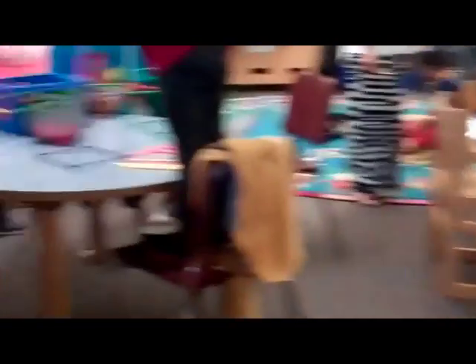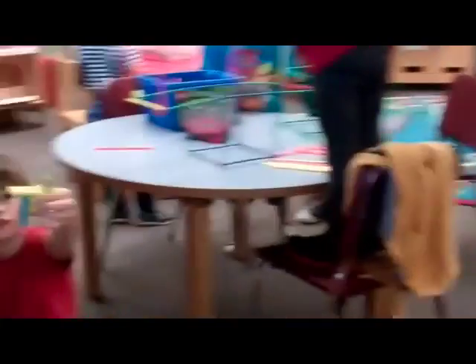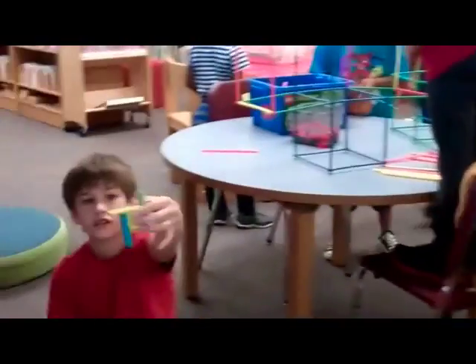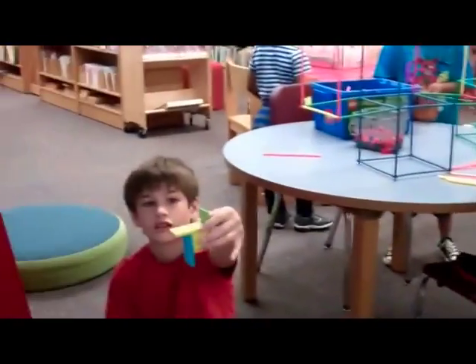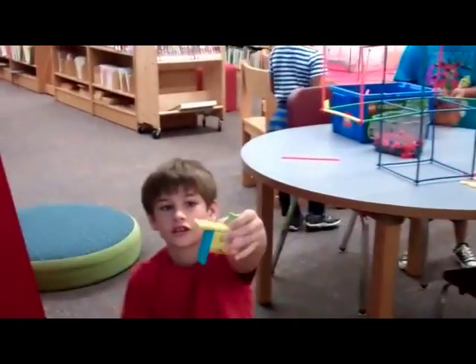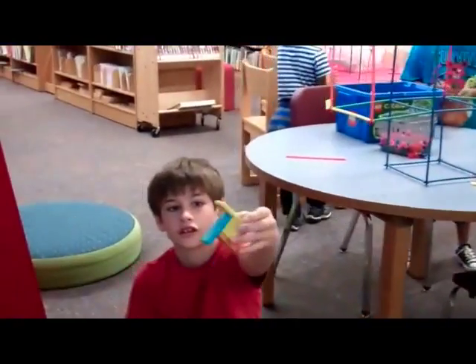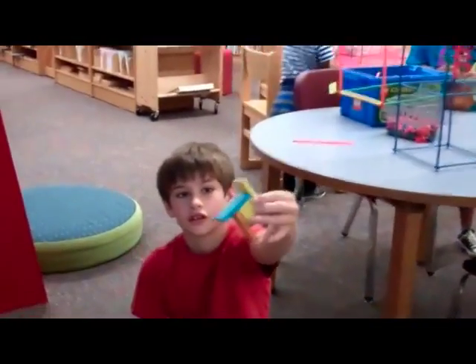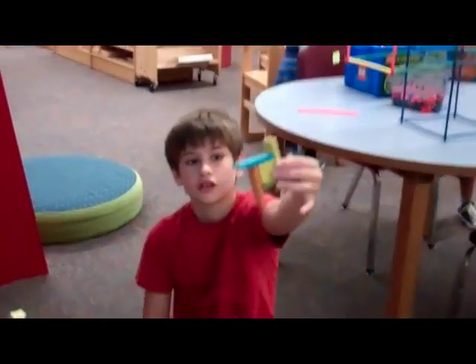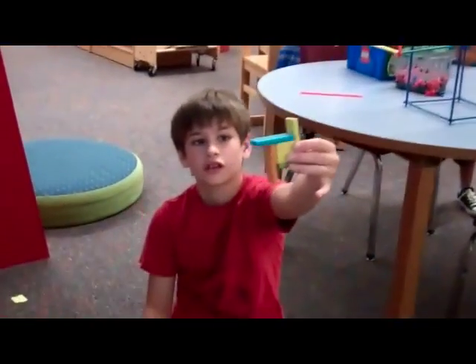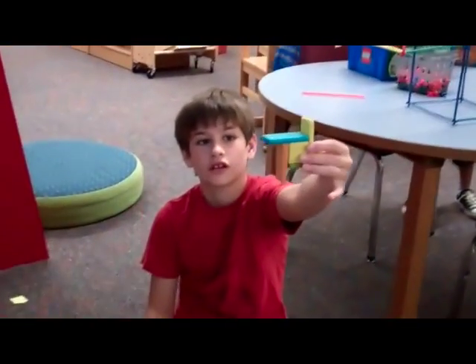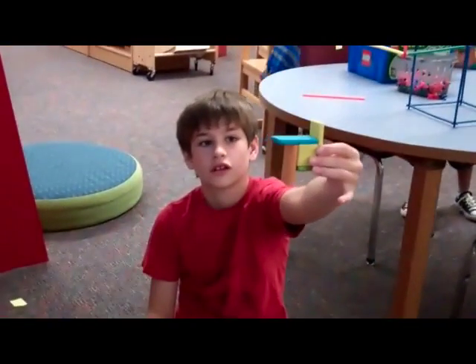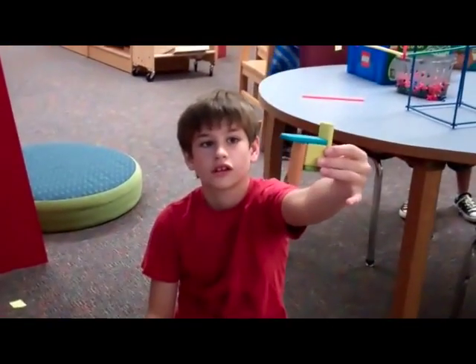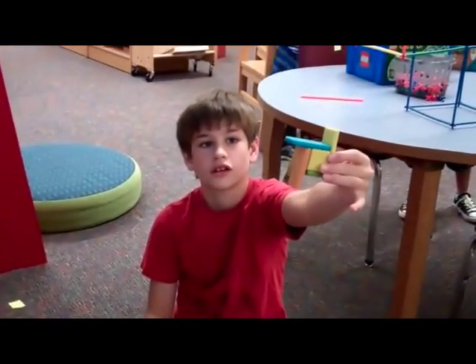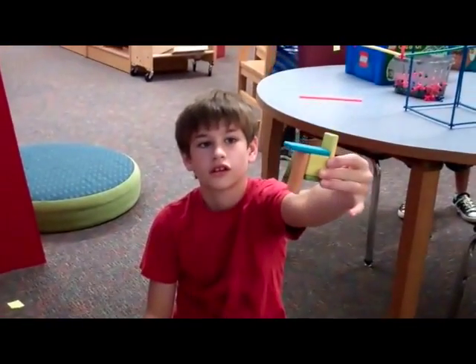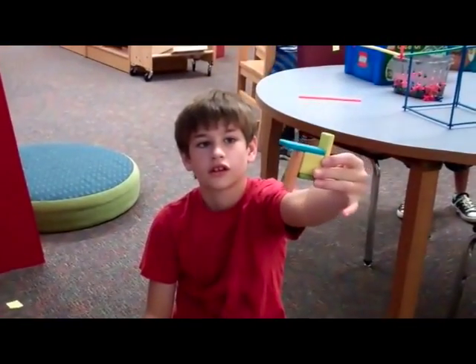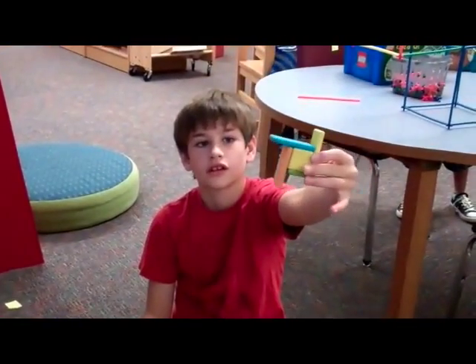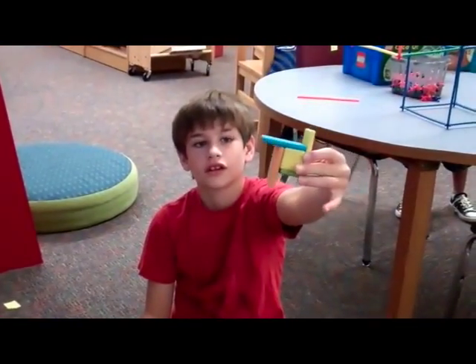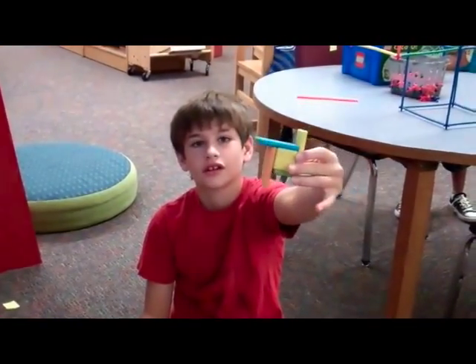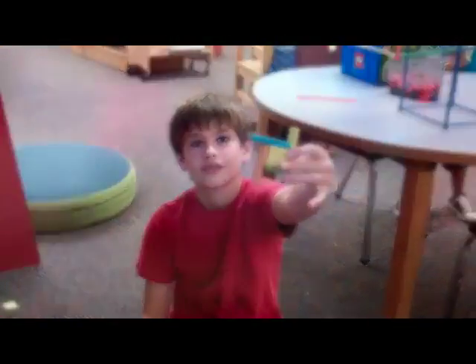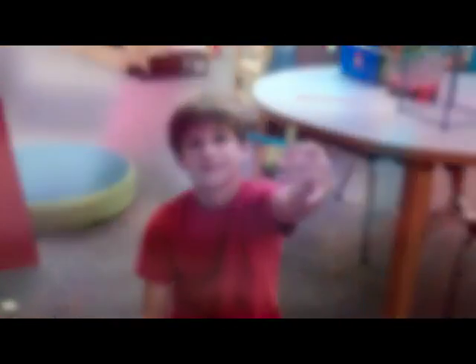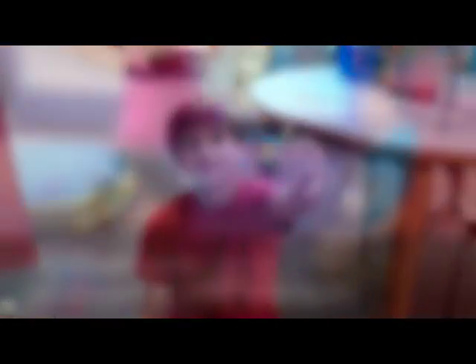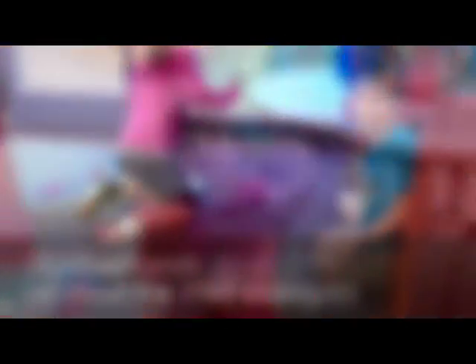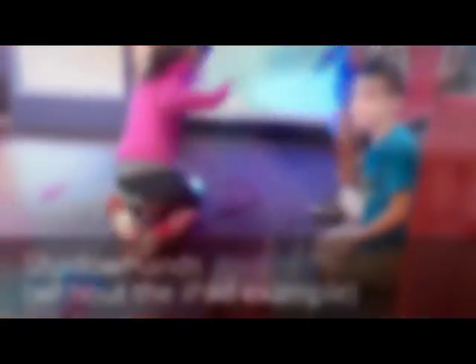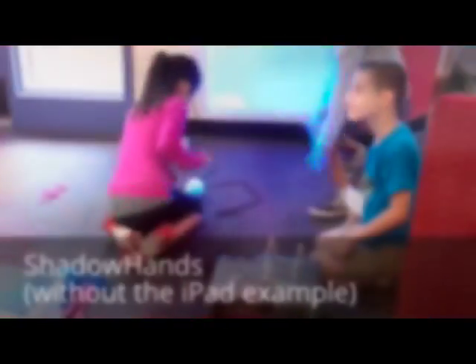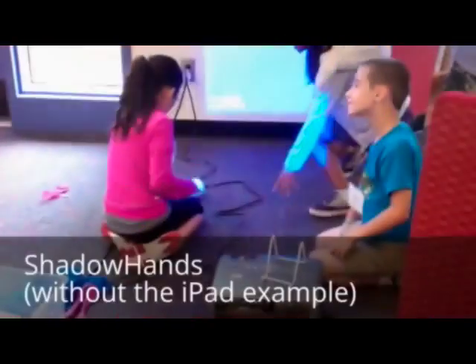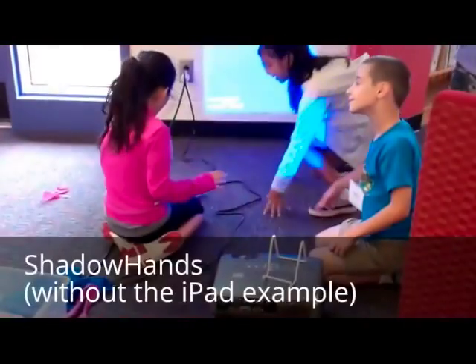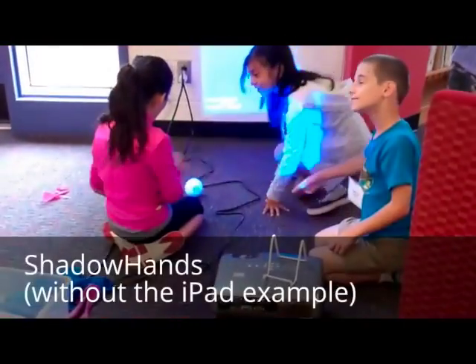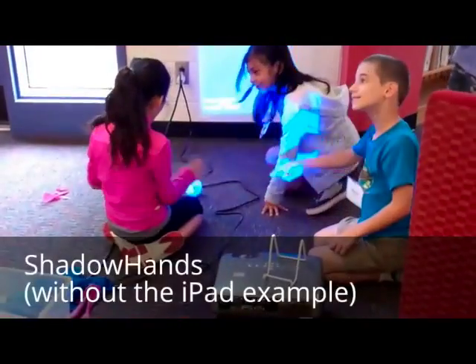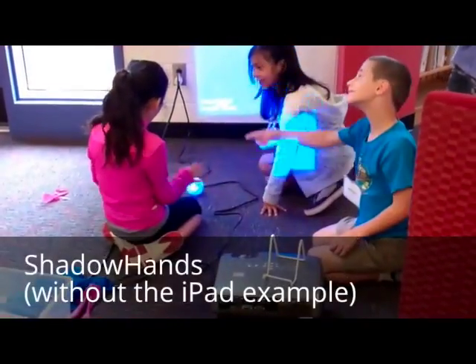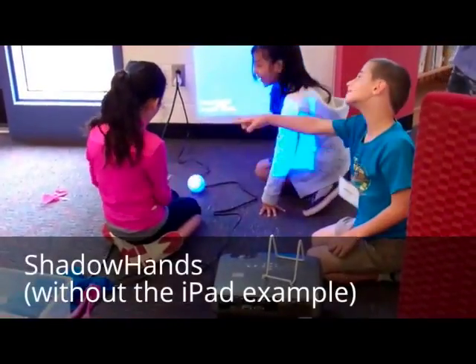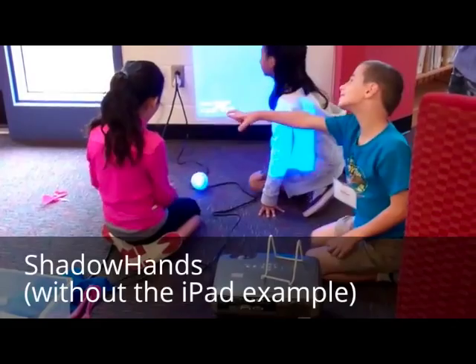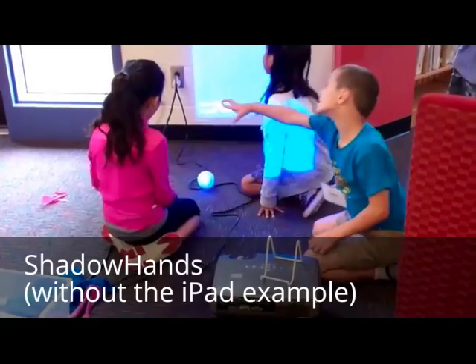Let's see. Awesome! Nice! Let's see what's going on.